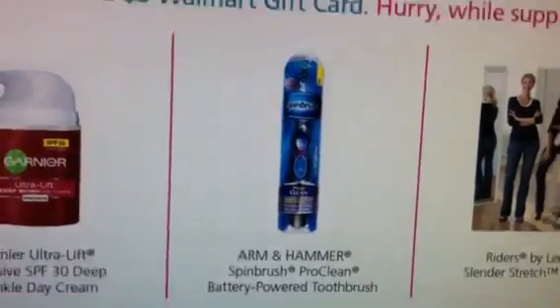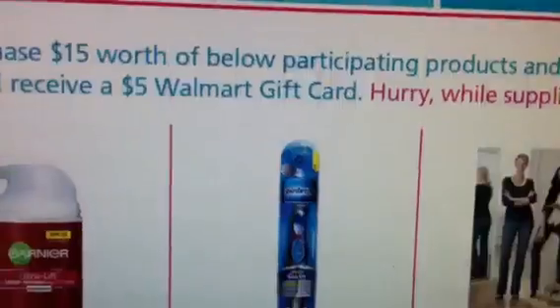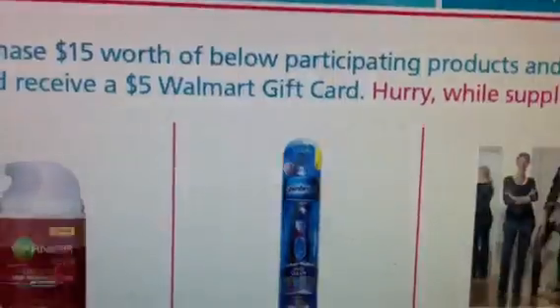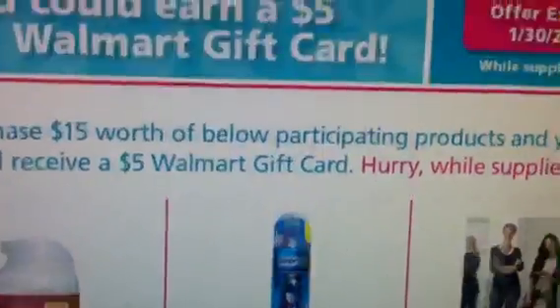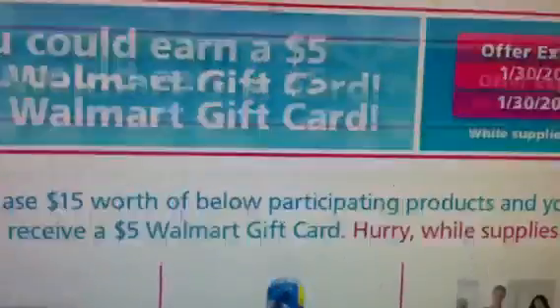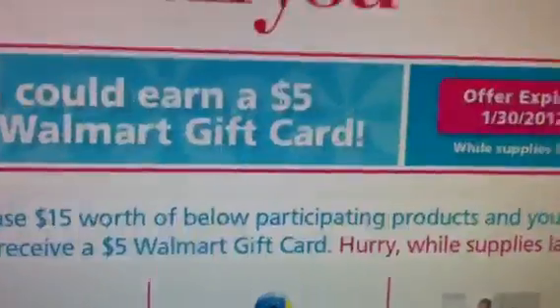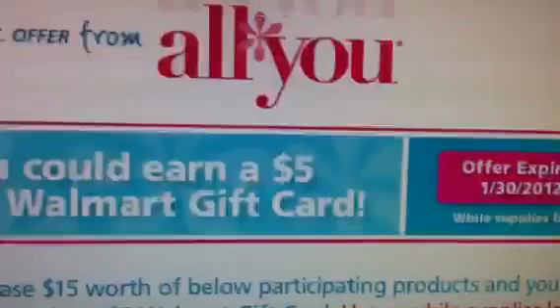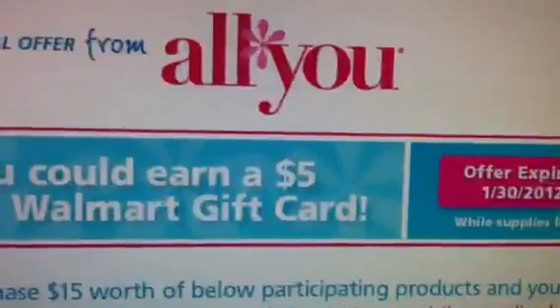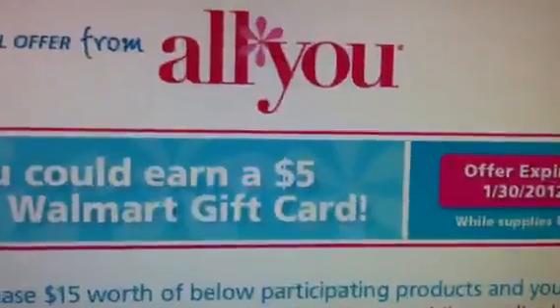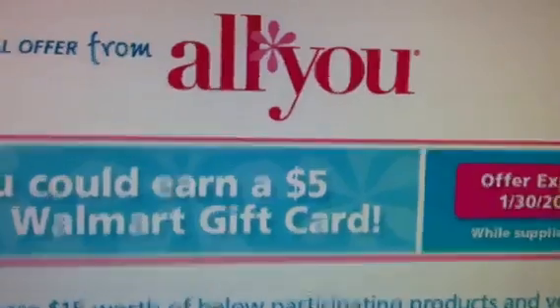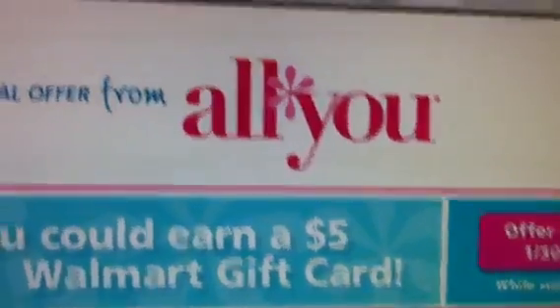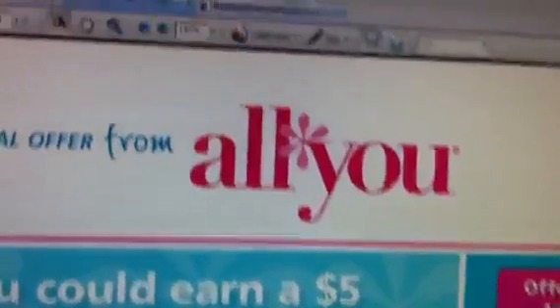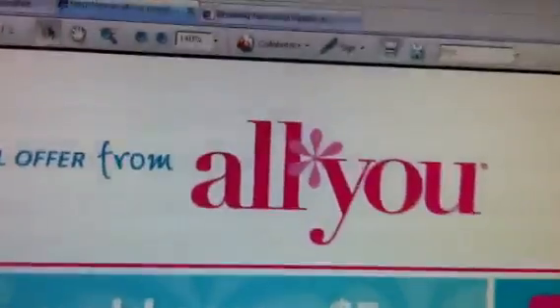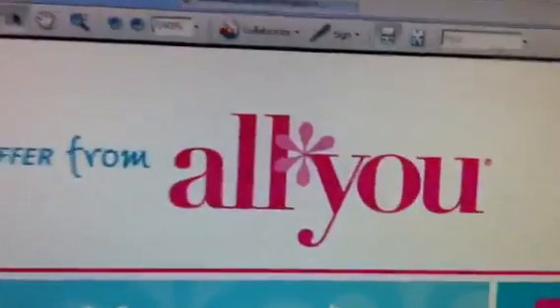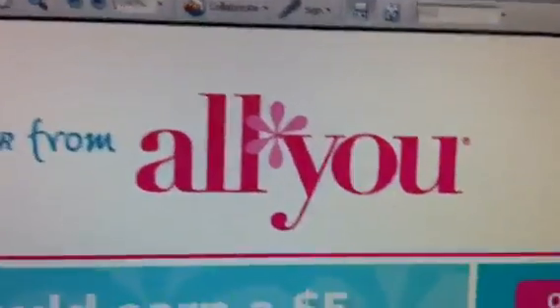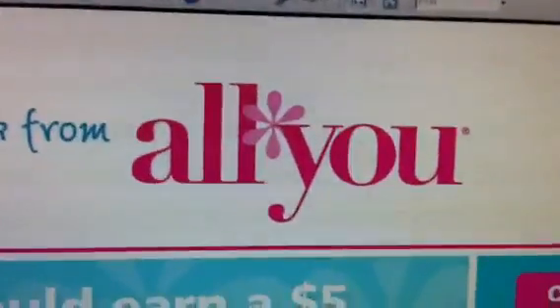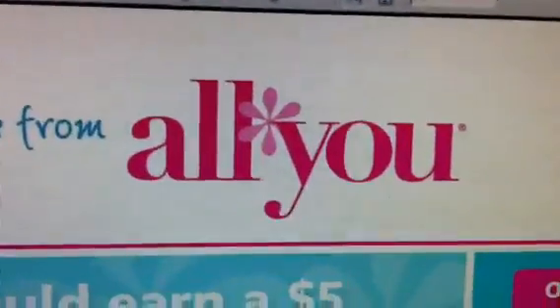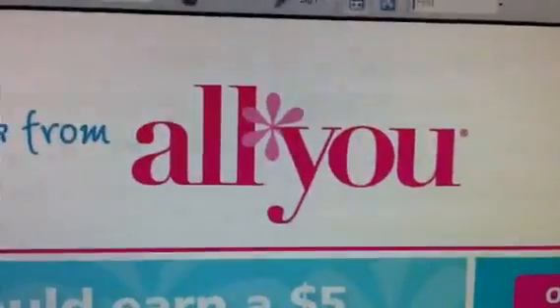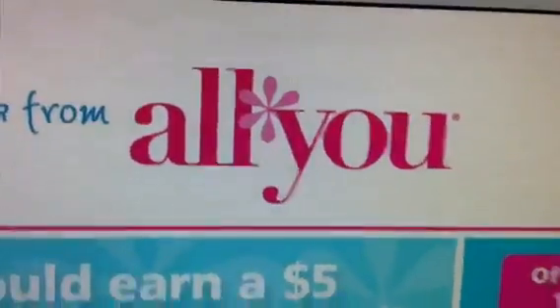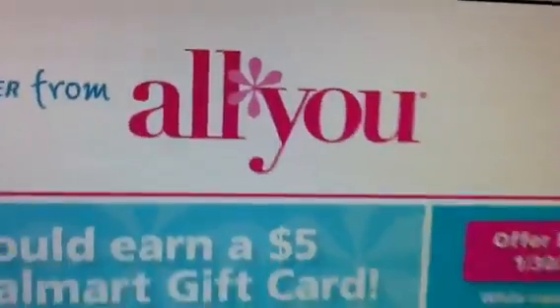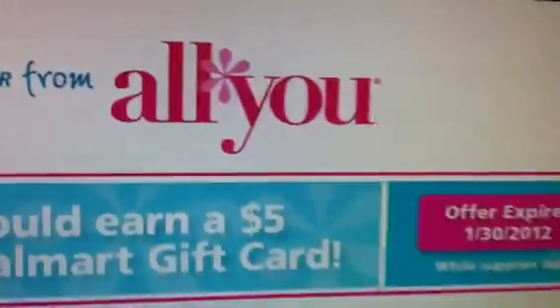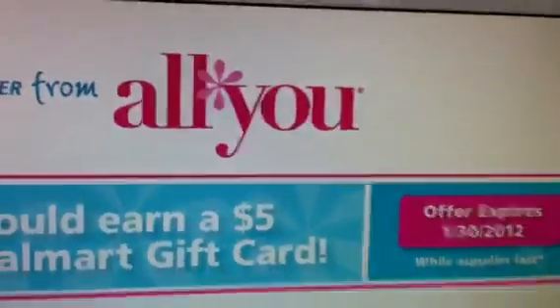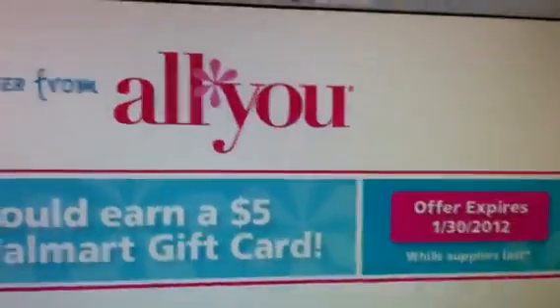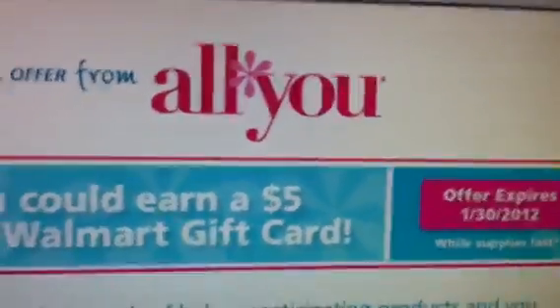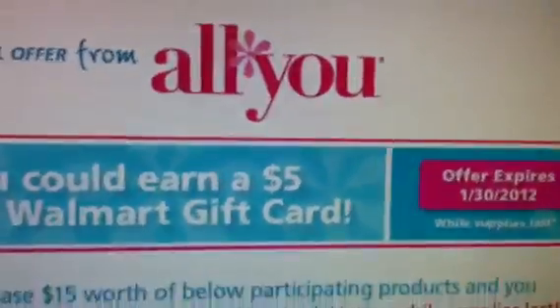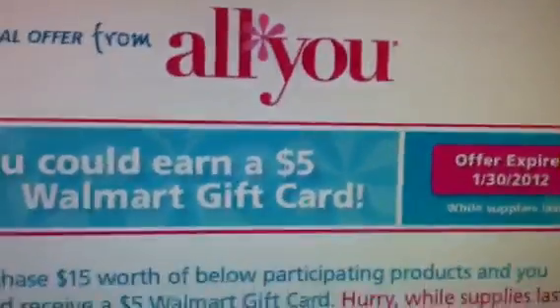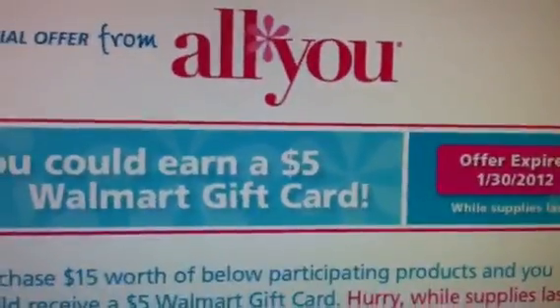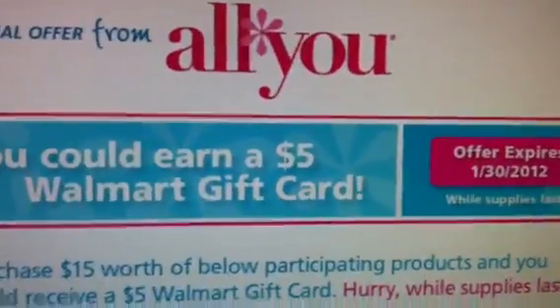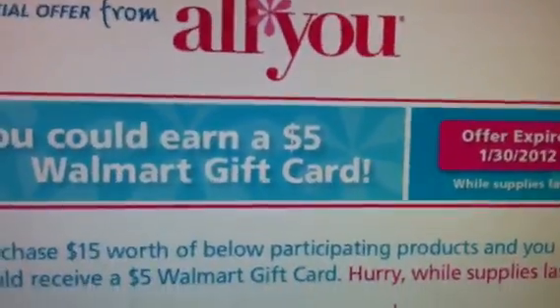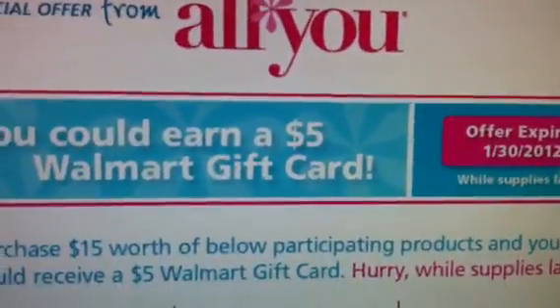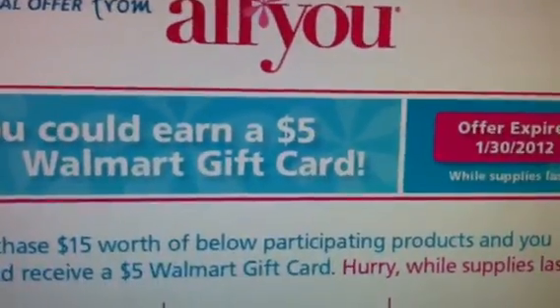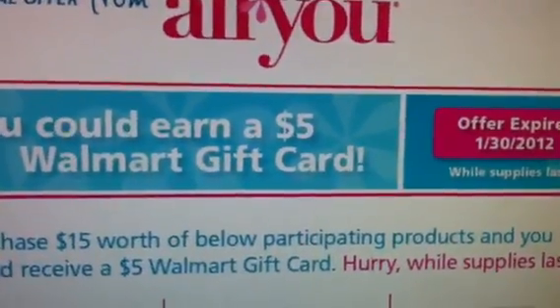I just wanted to bring that offer to you guys from All You. Thanks everybody, and happy shopping. Happy savings. Bye.